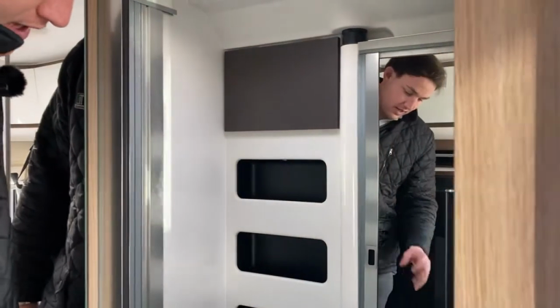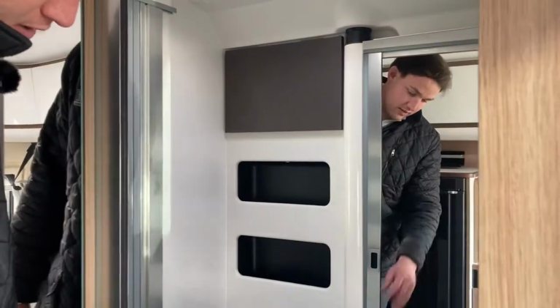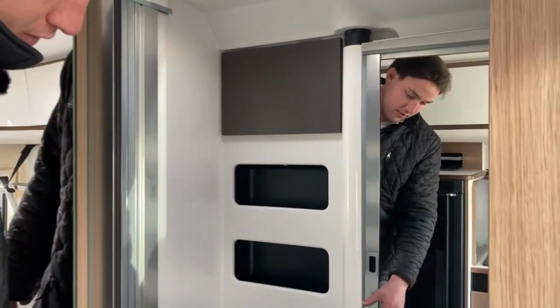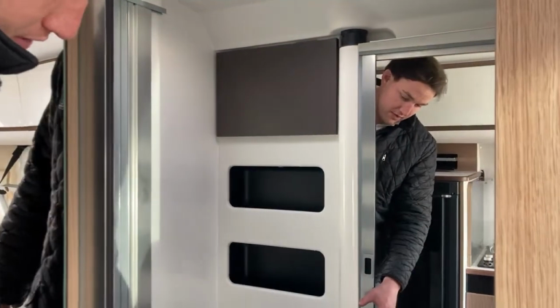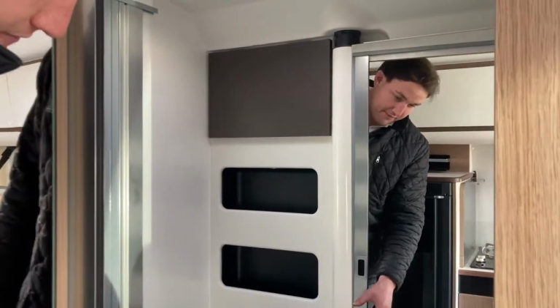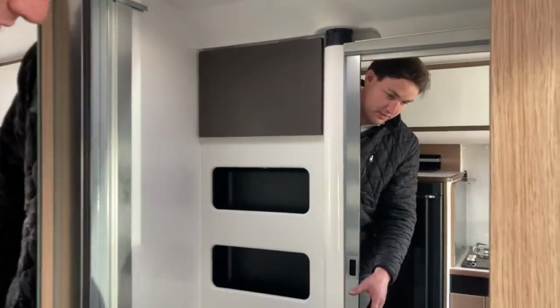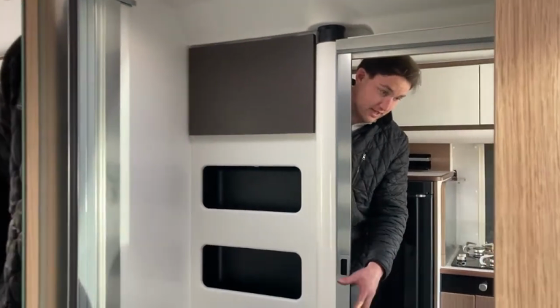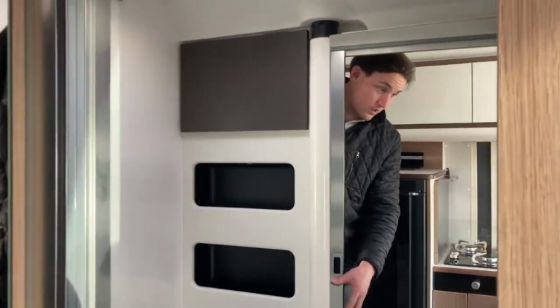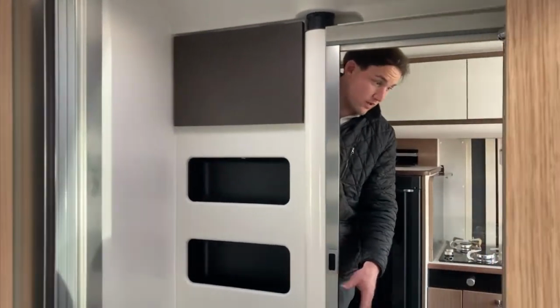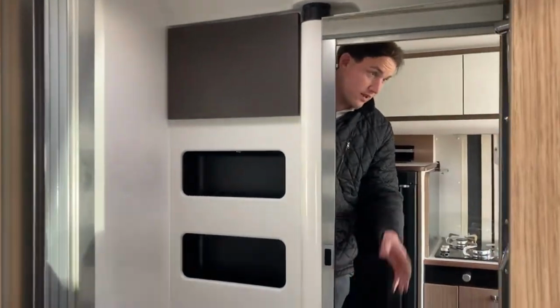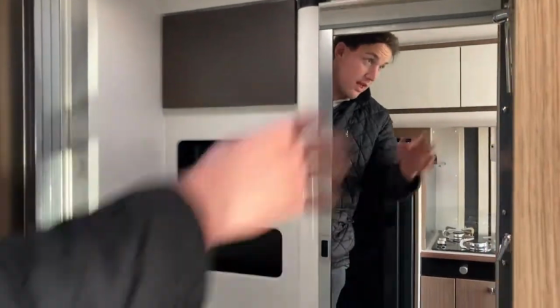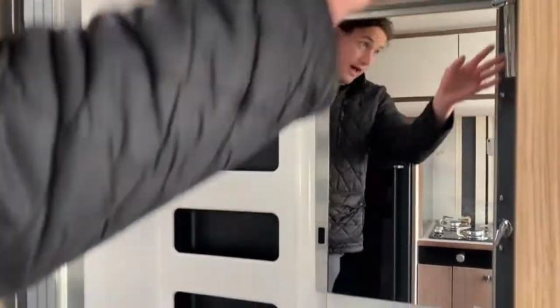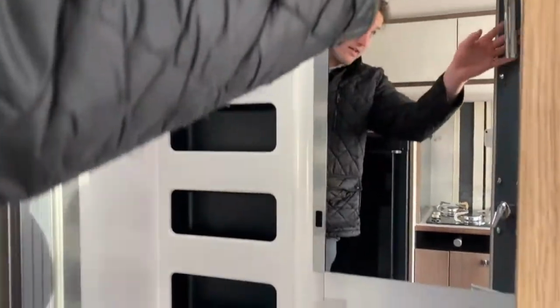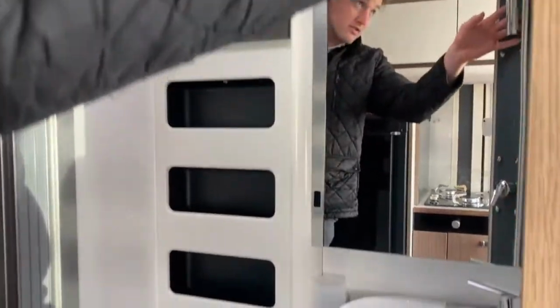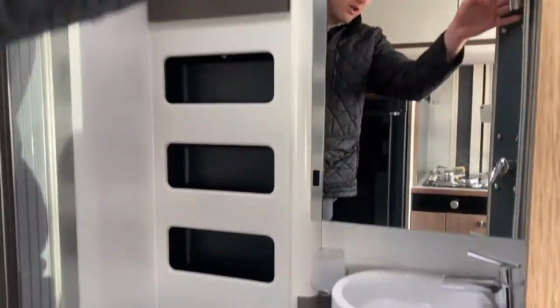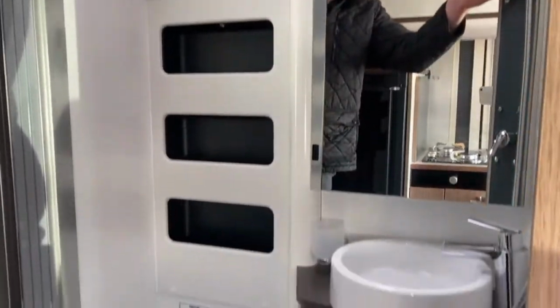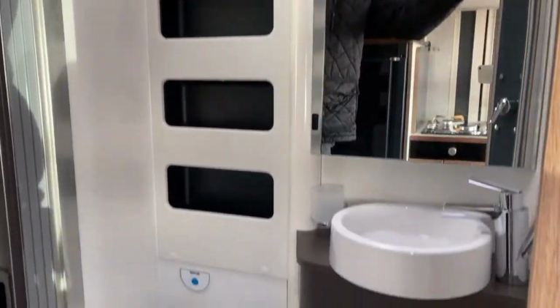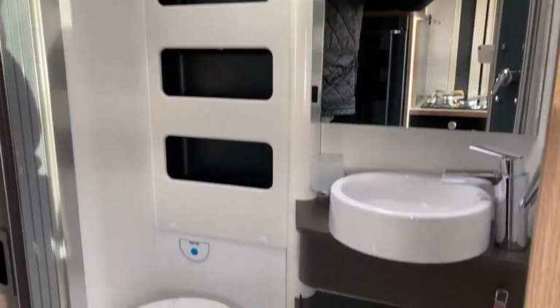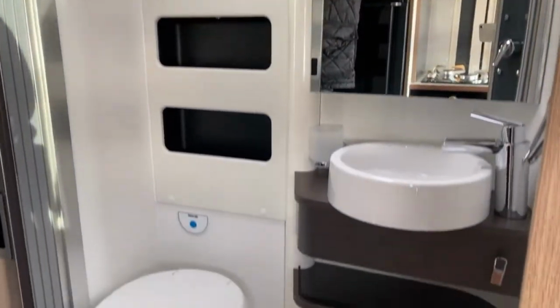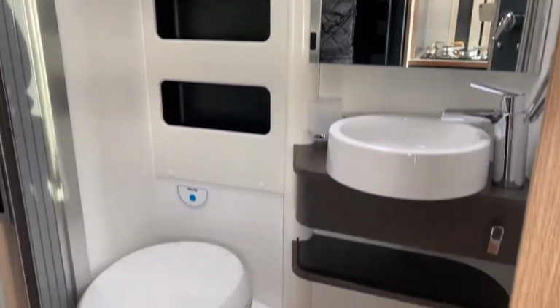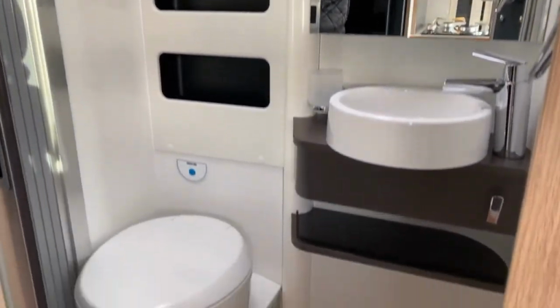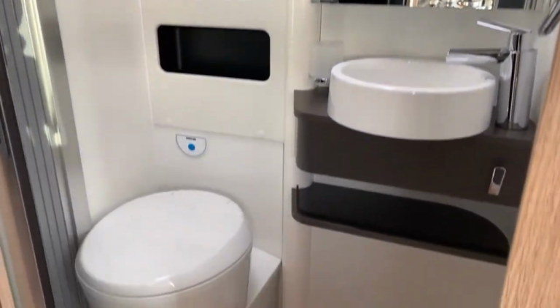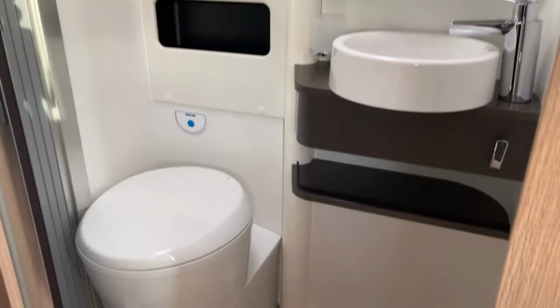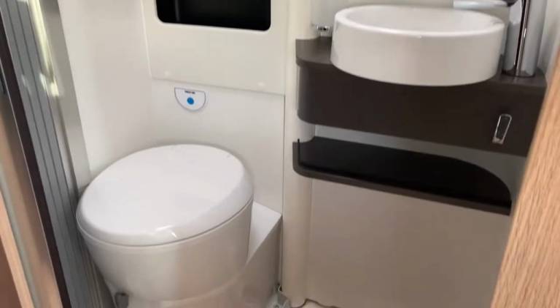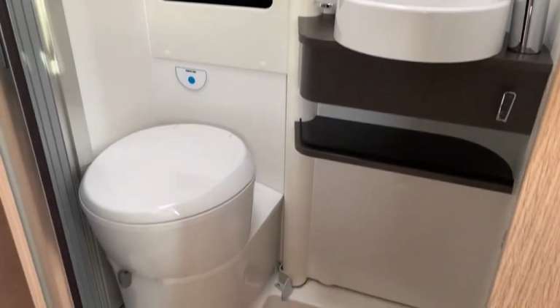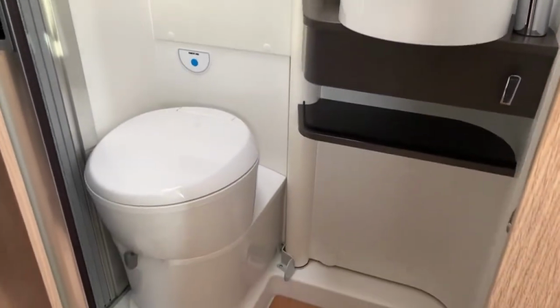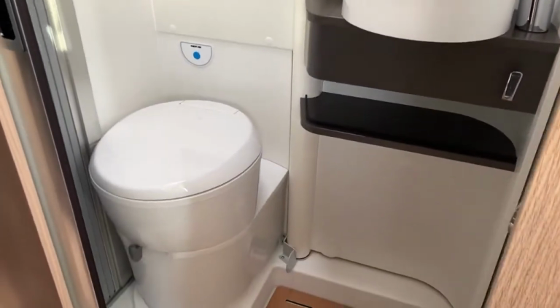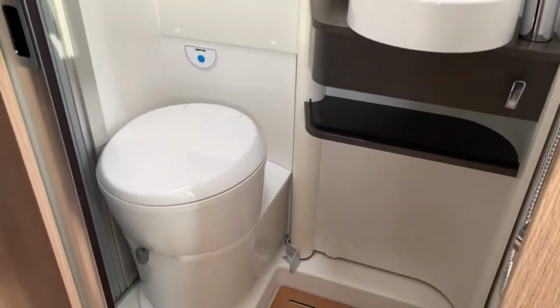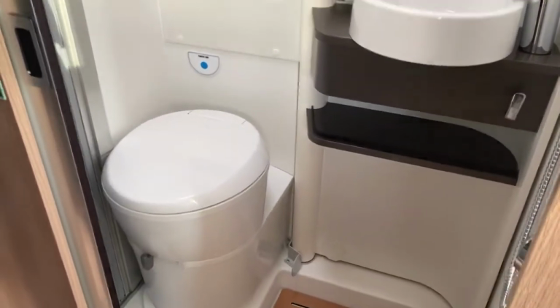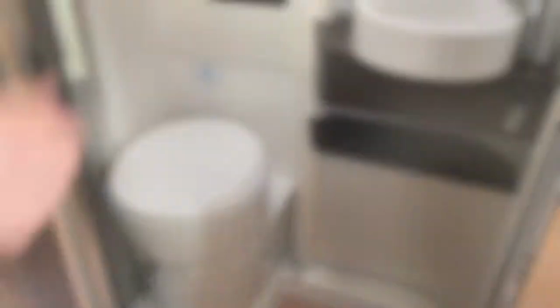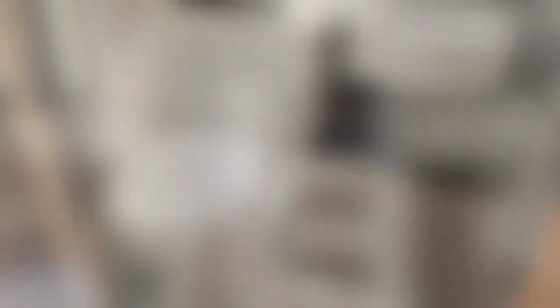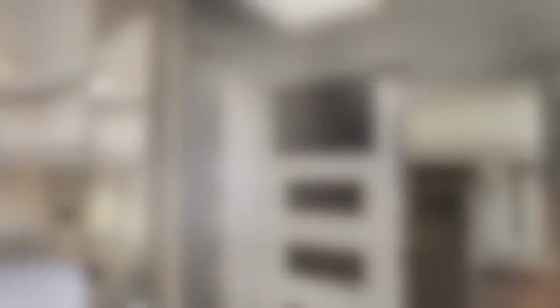Onto your bathroom then. You have your full cassette toilet and shower, and again lots of storage throughout.